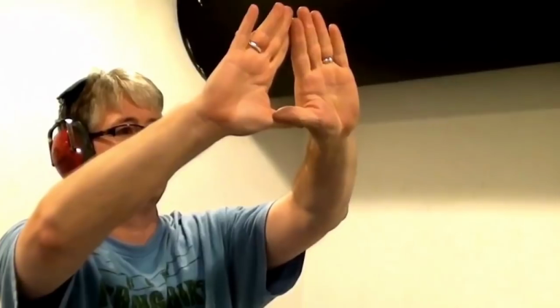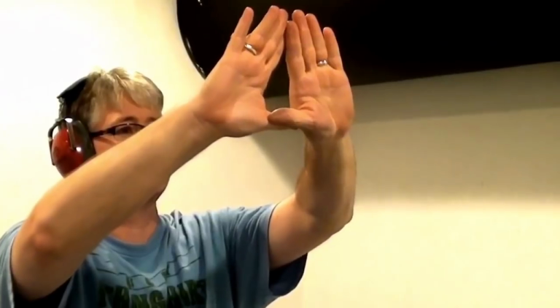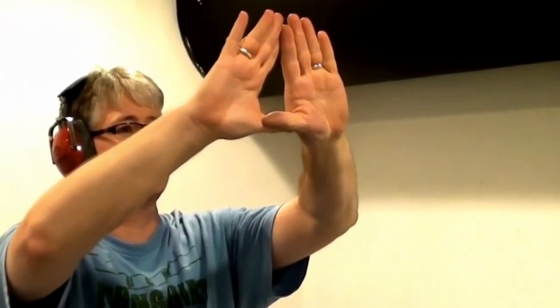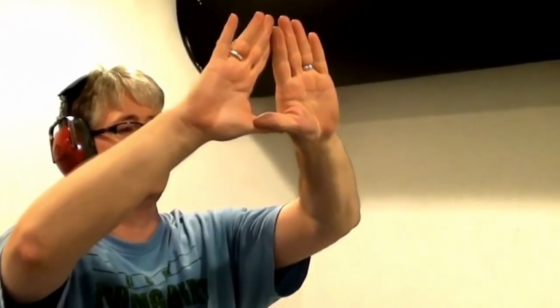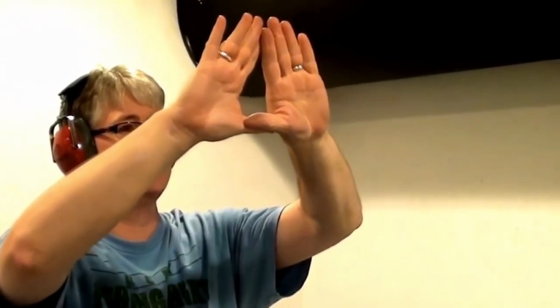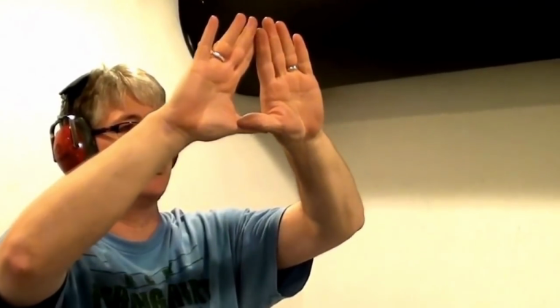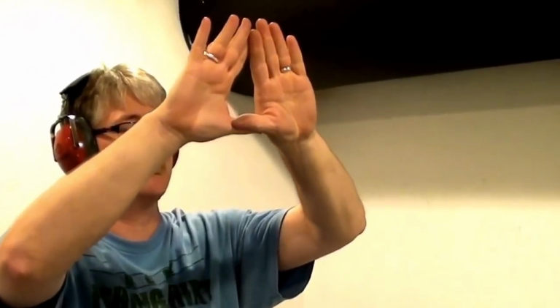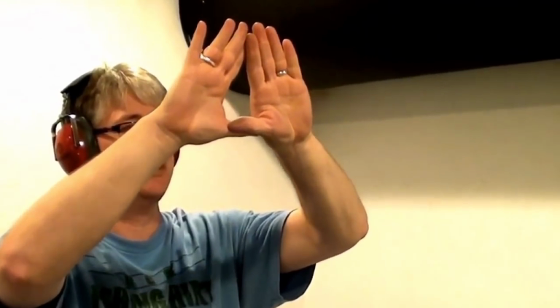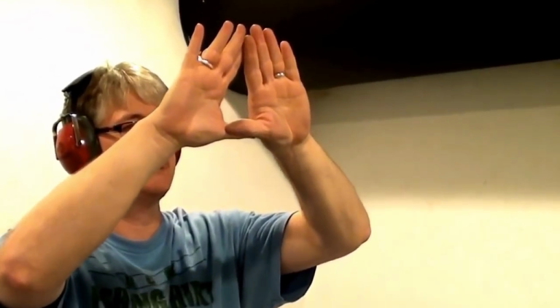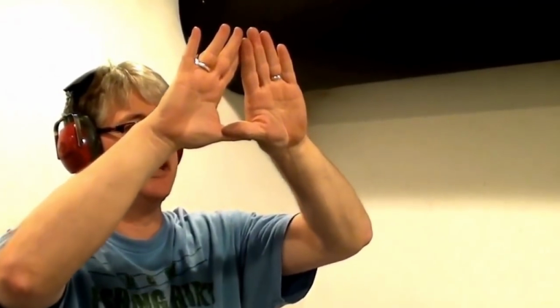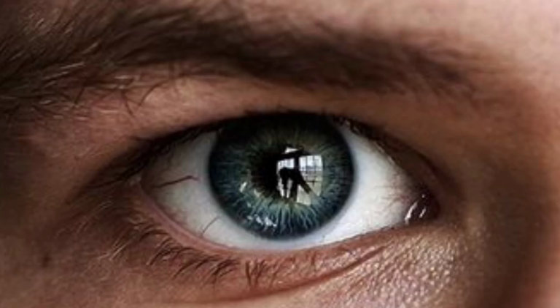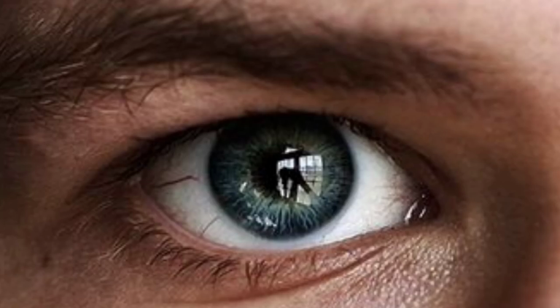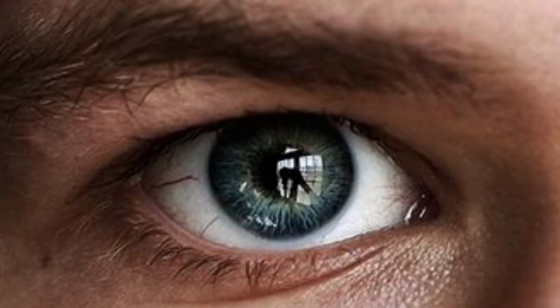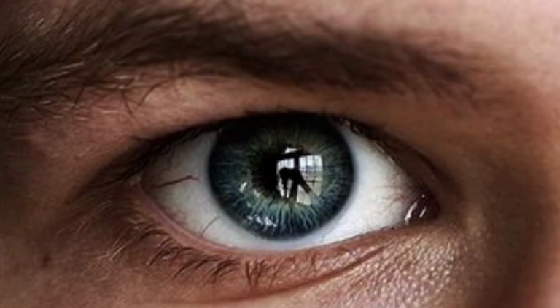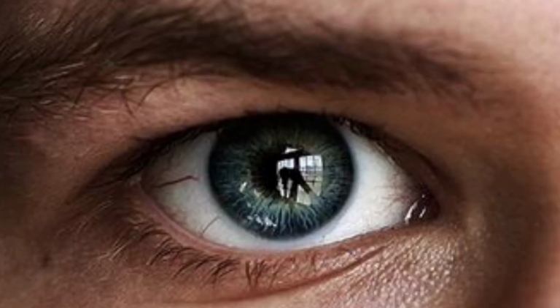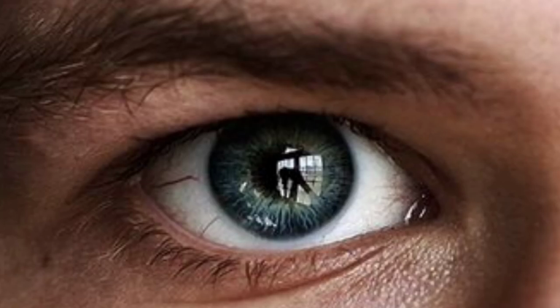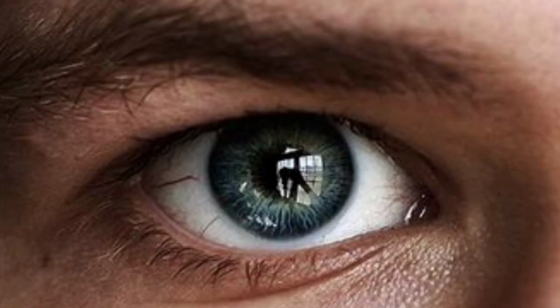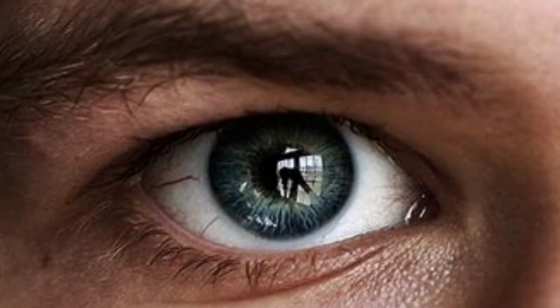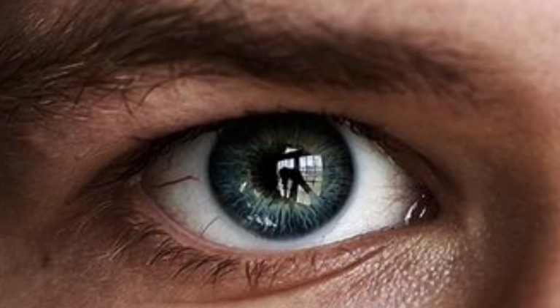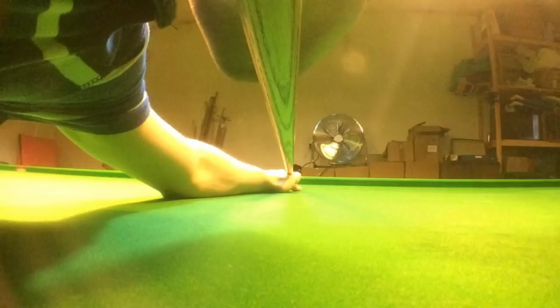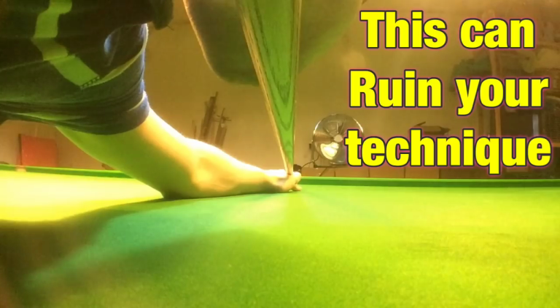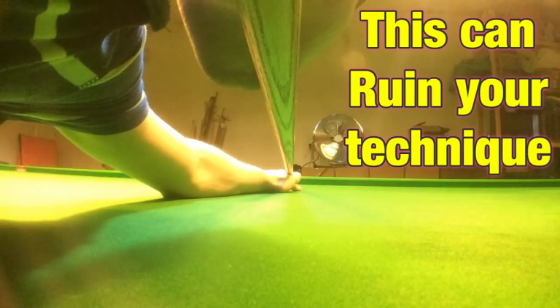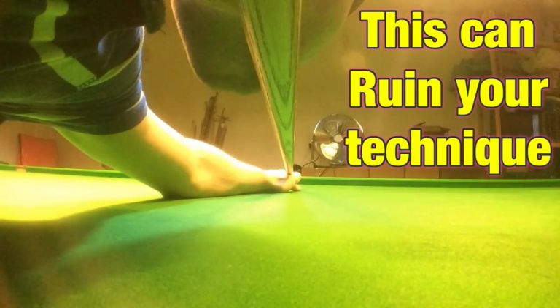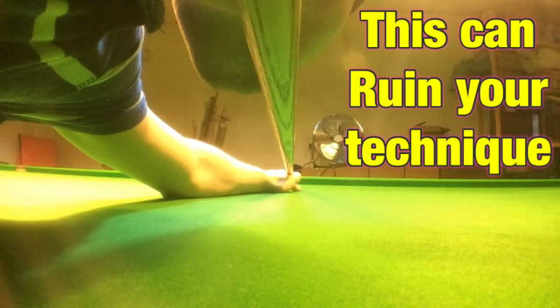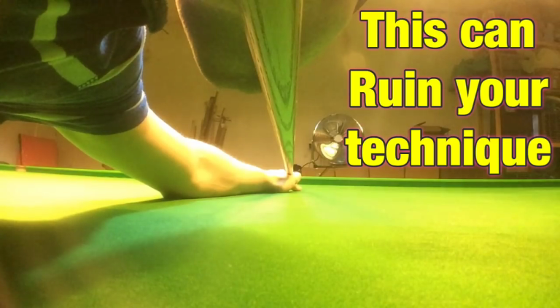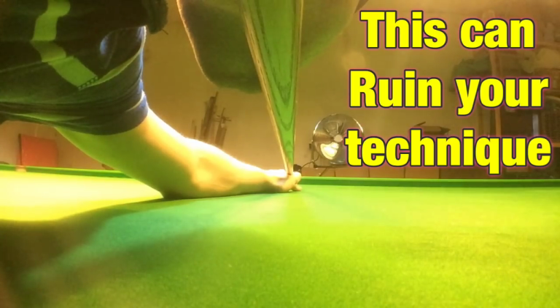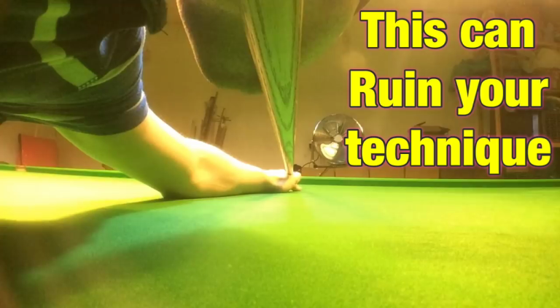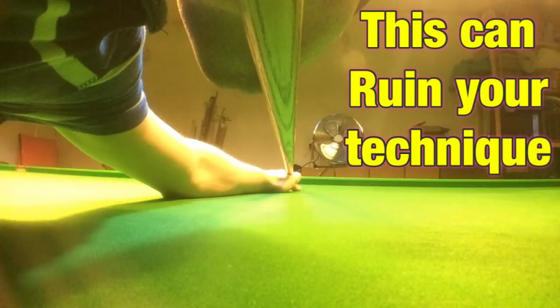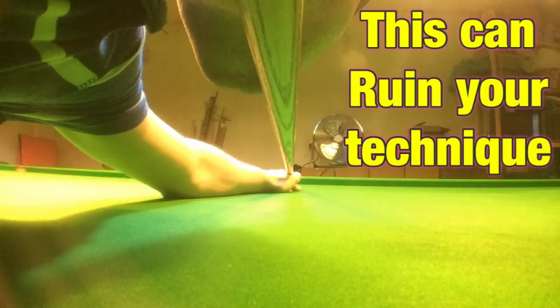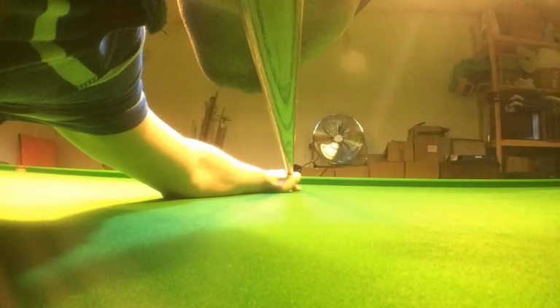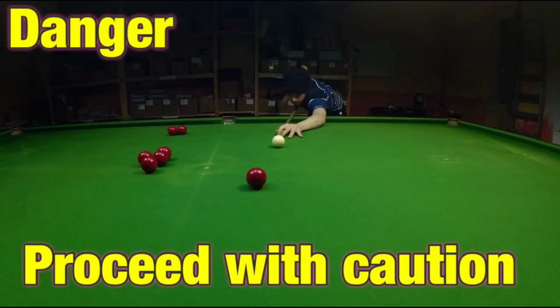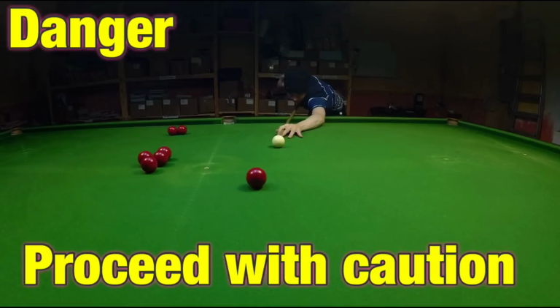Before you start positioning your cue under your dominant eye, have a look at this video first because there's a lot that could go wrong.